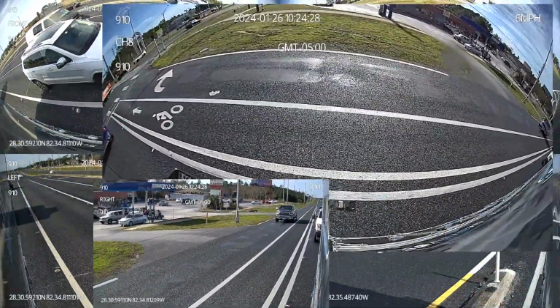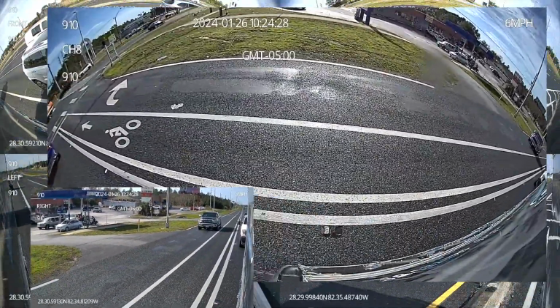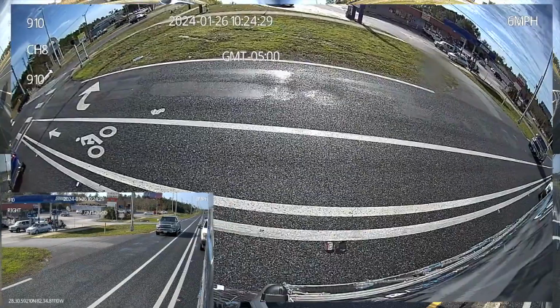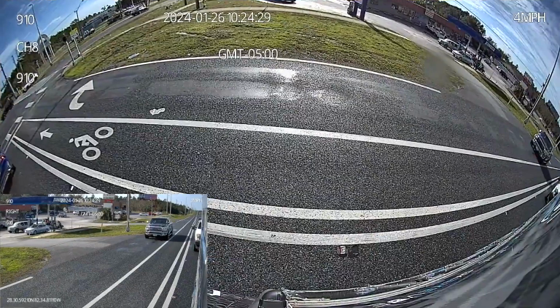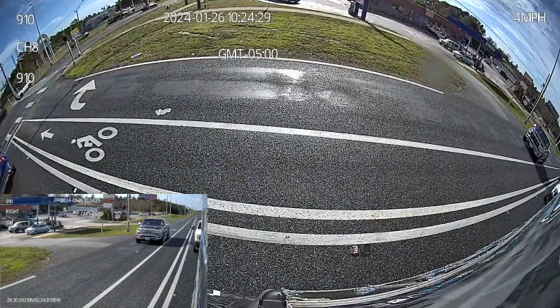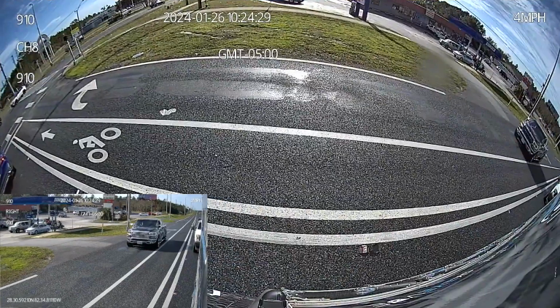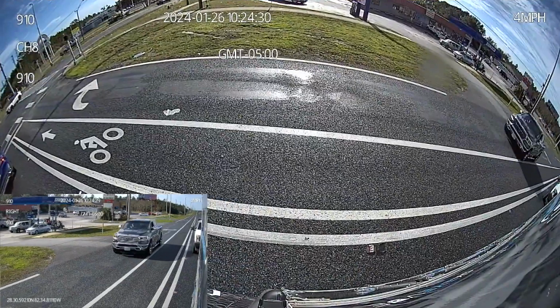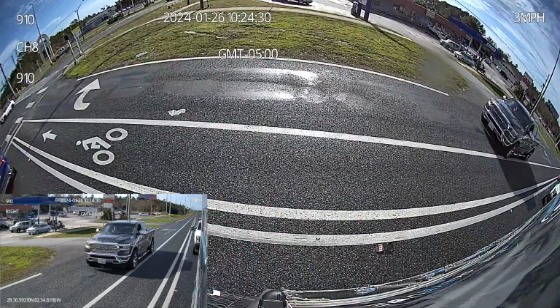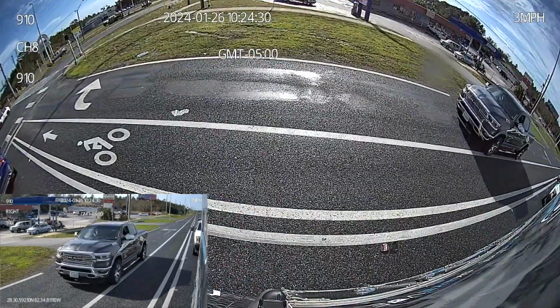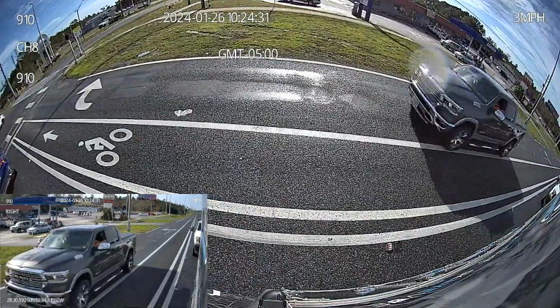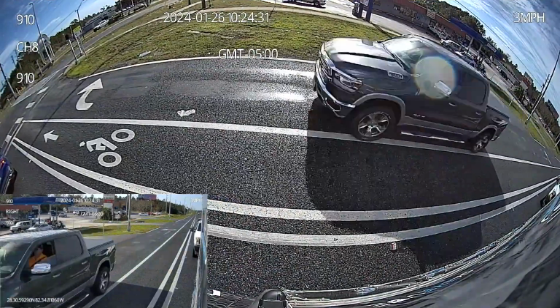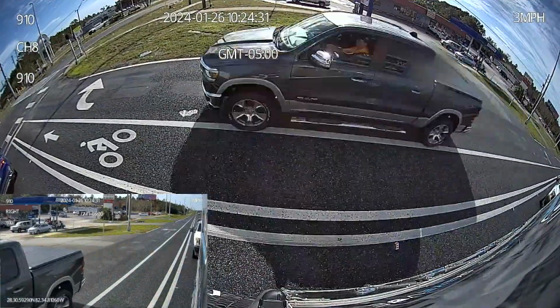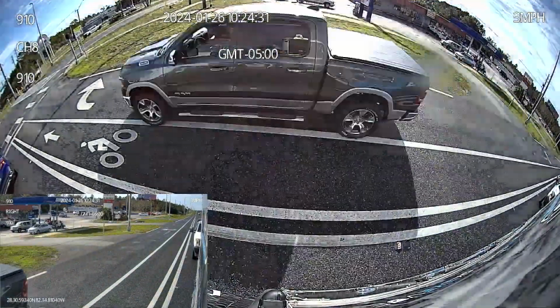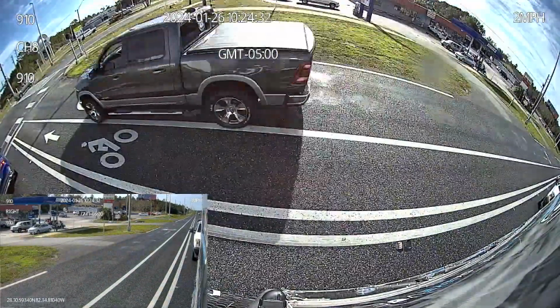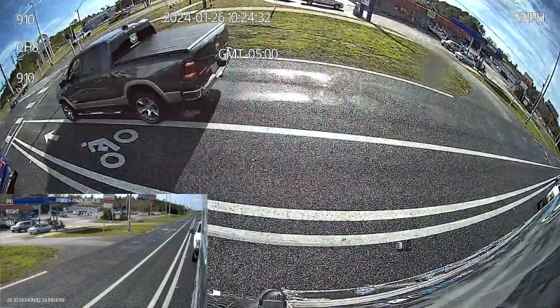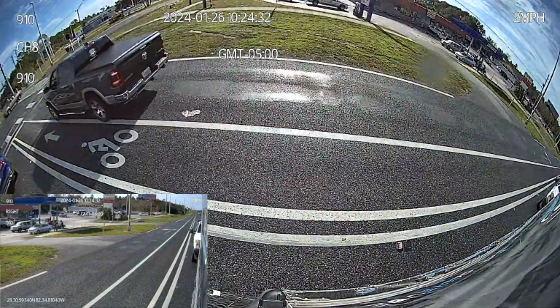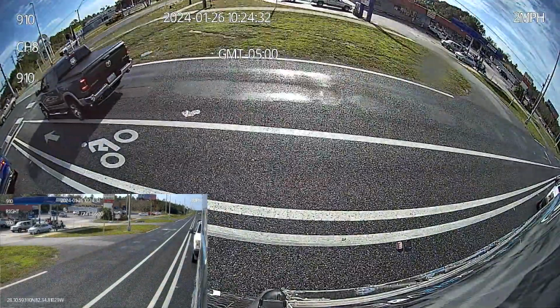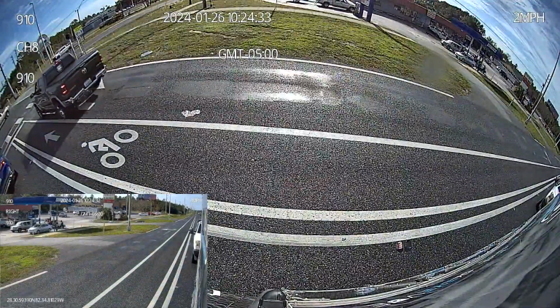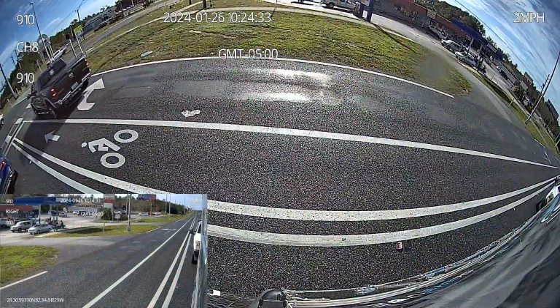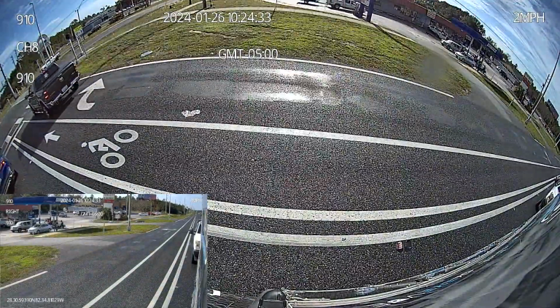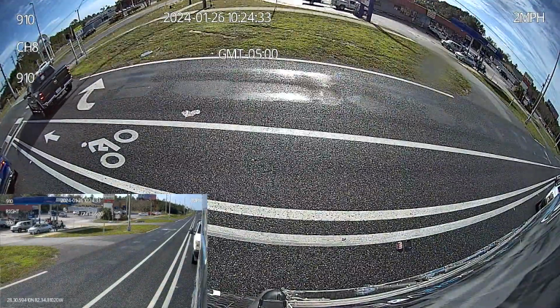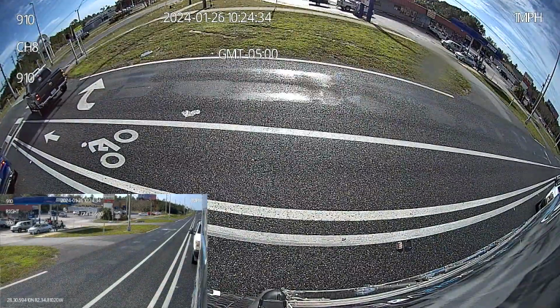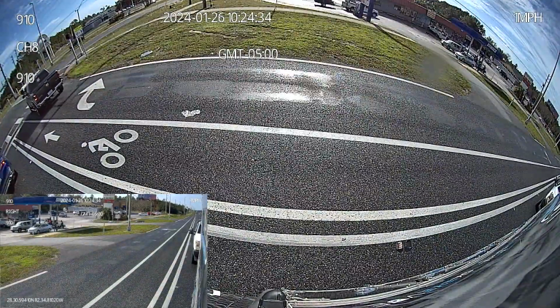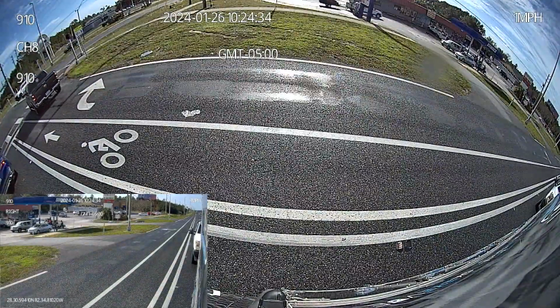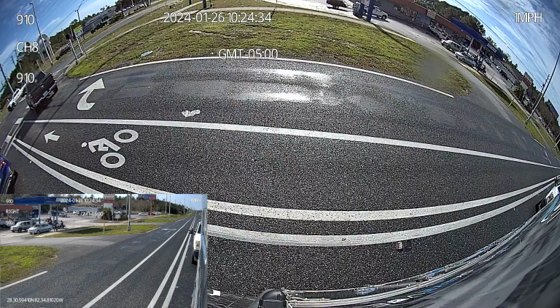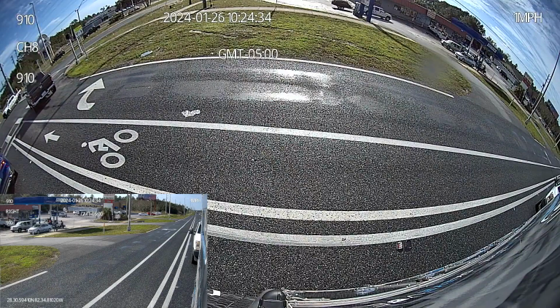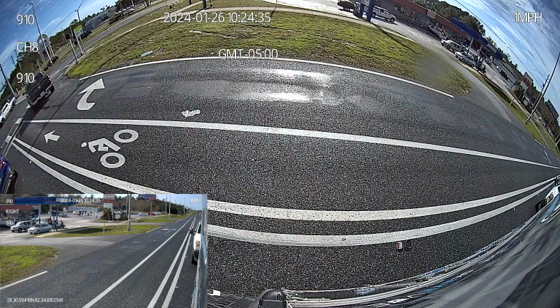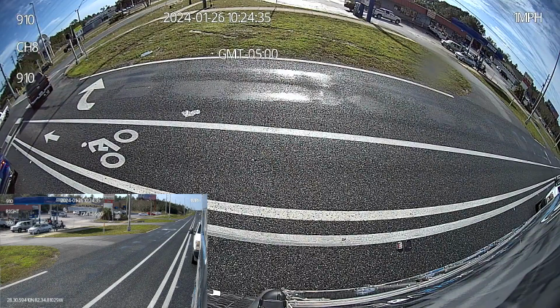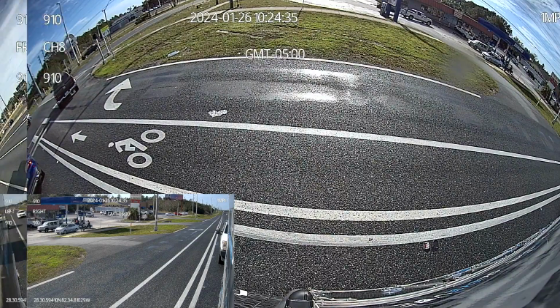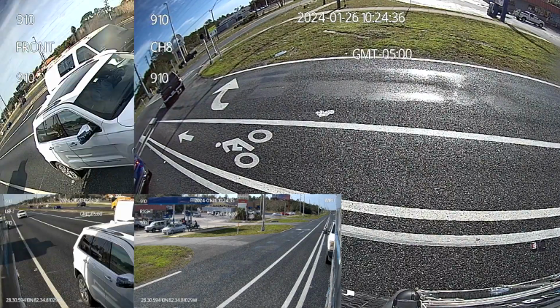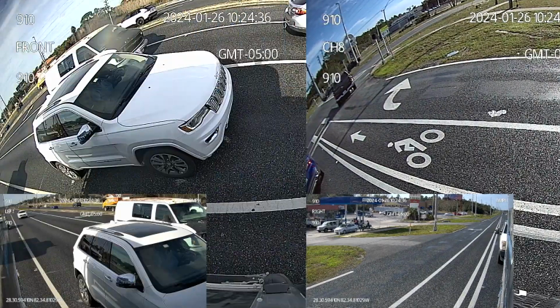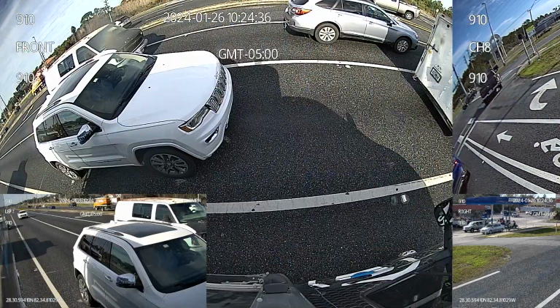Our new SkyView side cameras are a game-changer, offering wider views and AI-powered safety features.